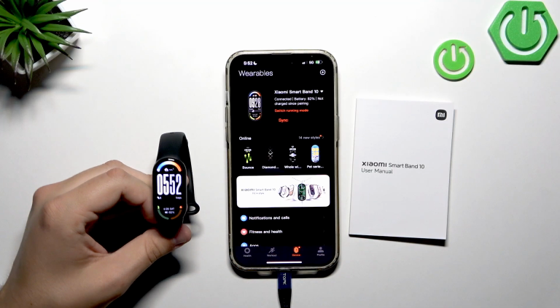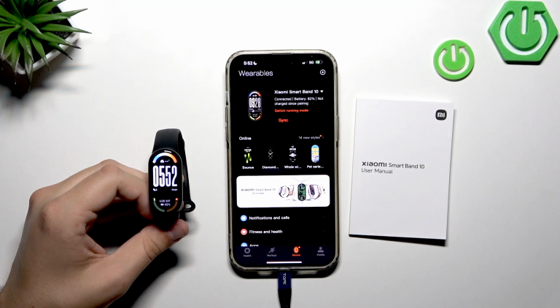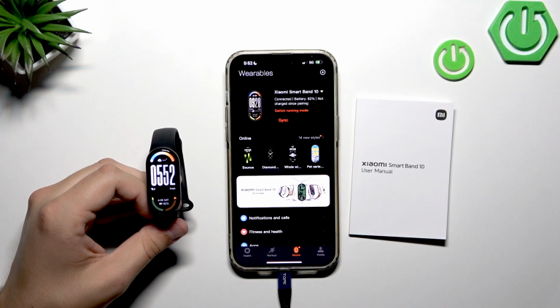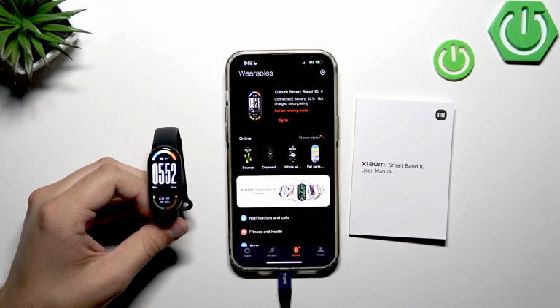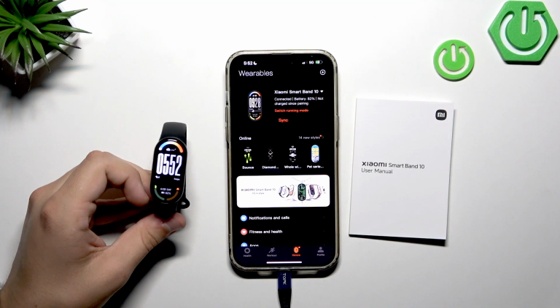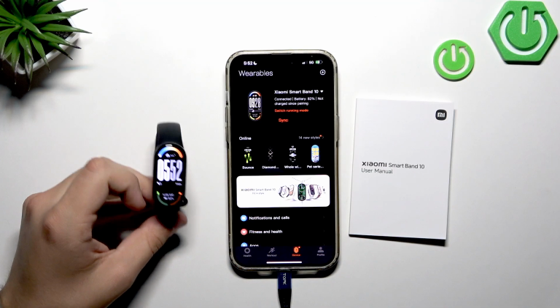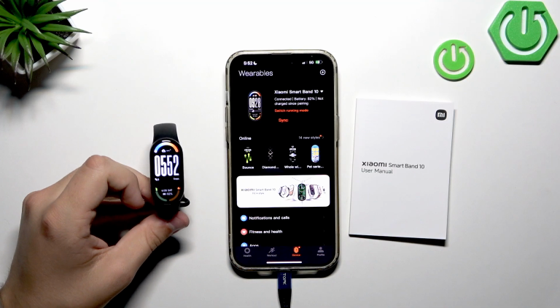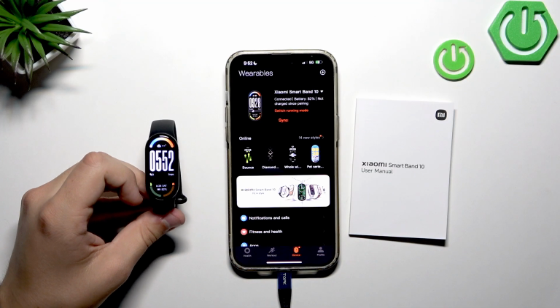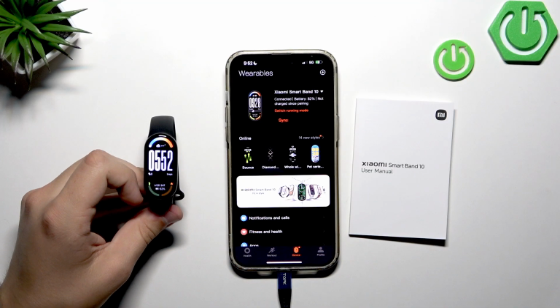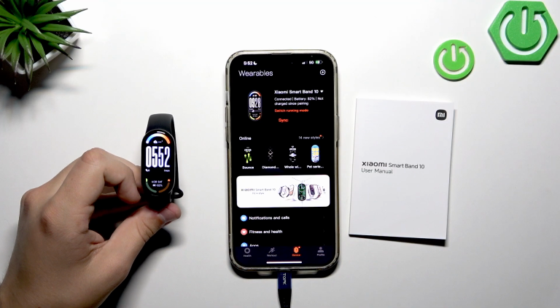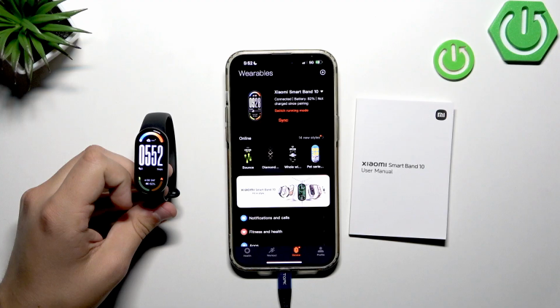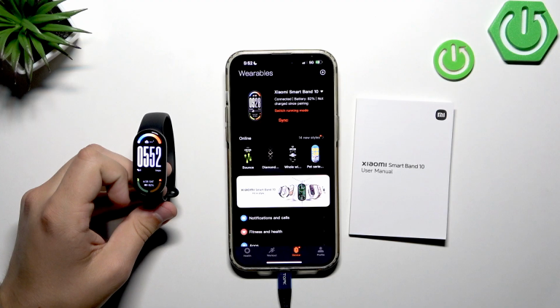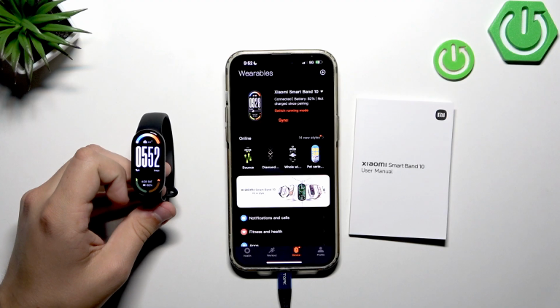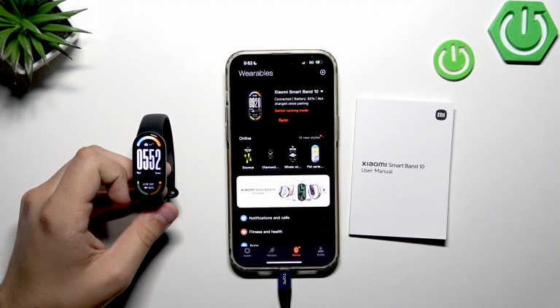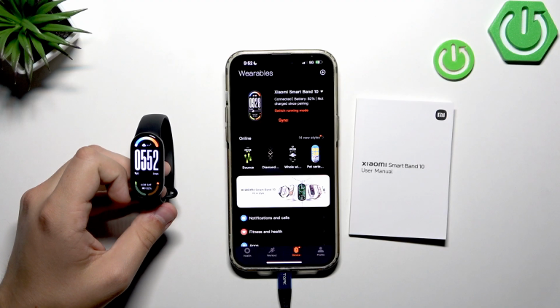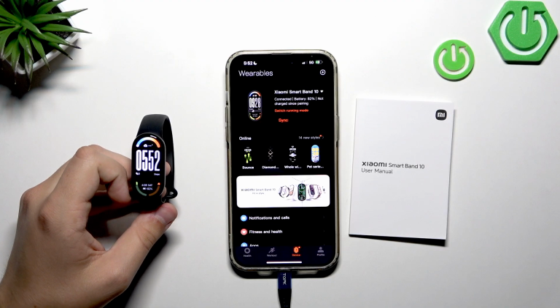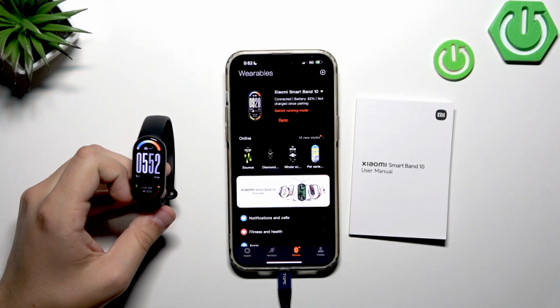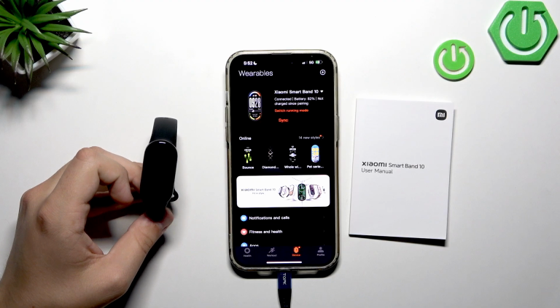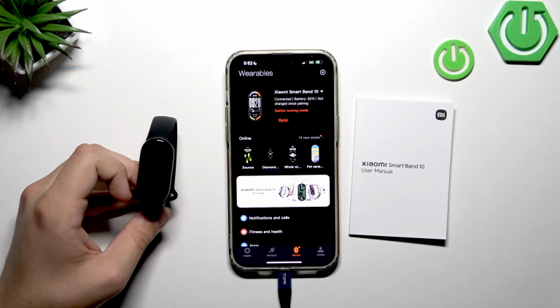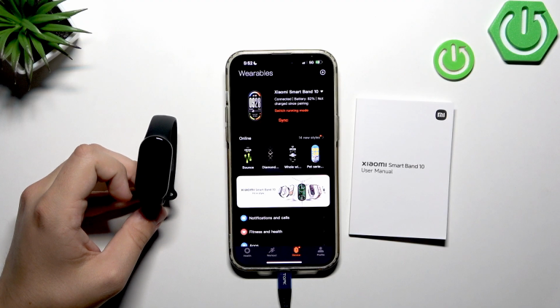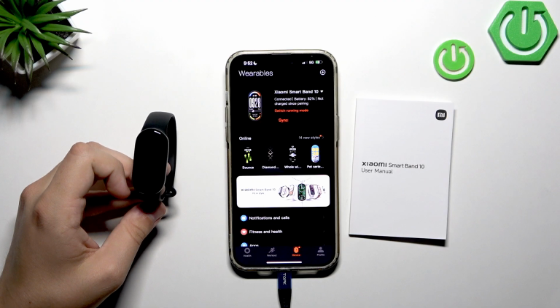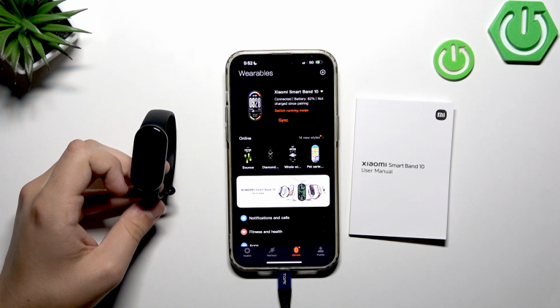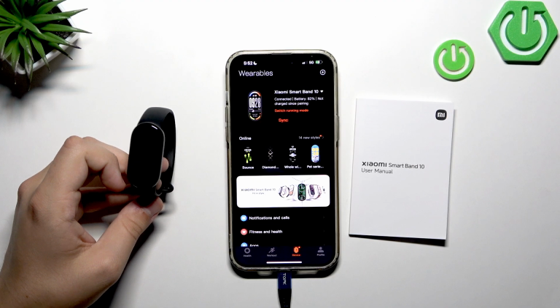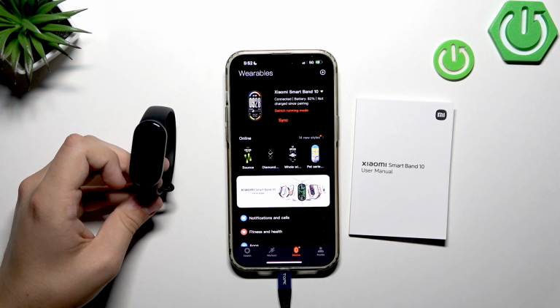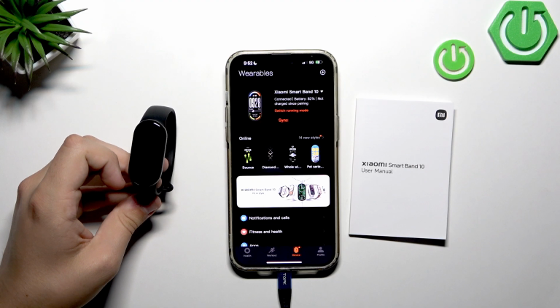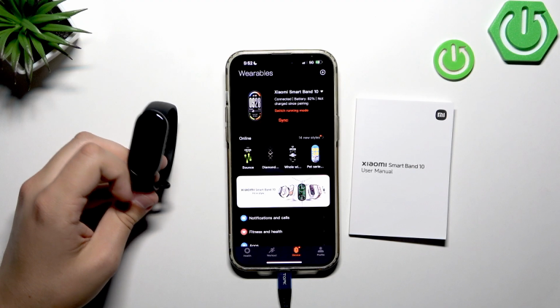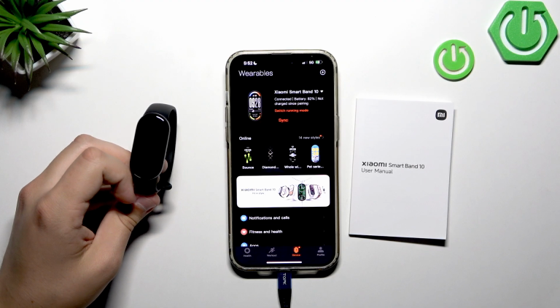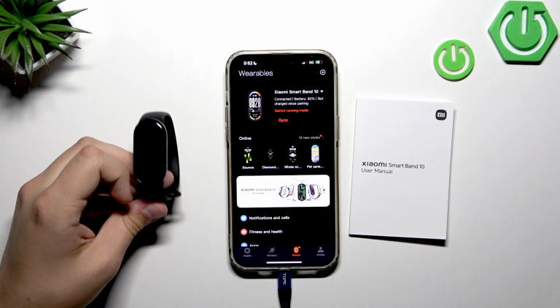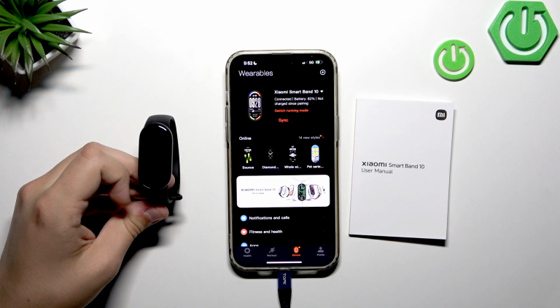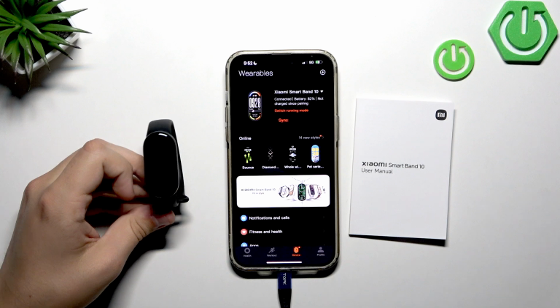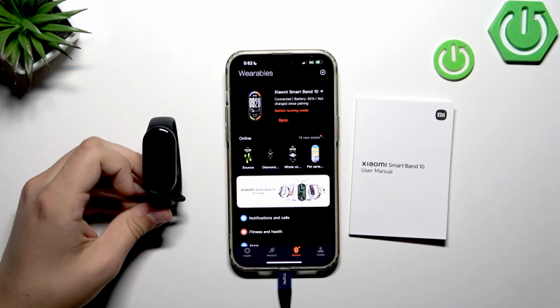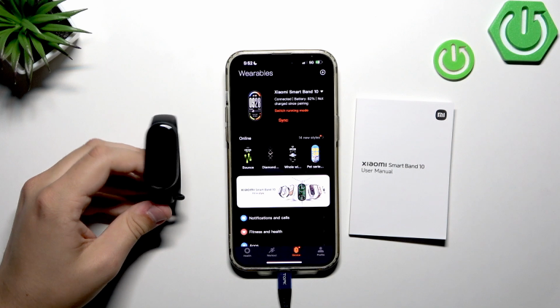That's how you can easily set up your Xiaomi Smart Band 10 for the first time. If you enjoyed this video, leave a like, subscribe, and comment — that means a lot to us. See you next time!